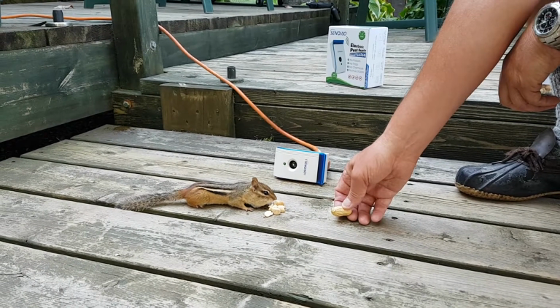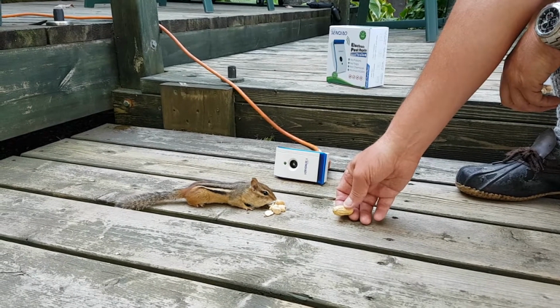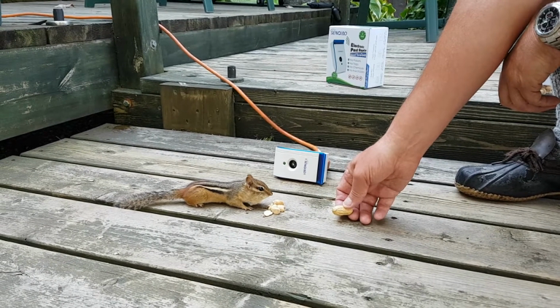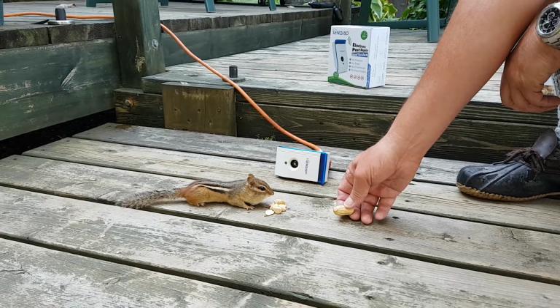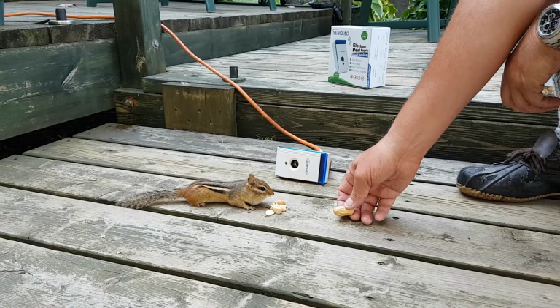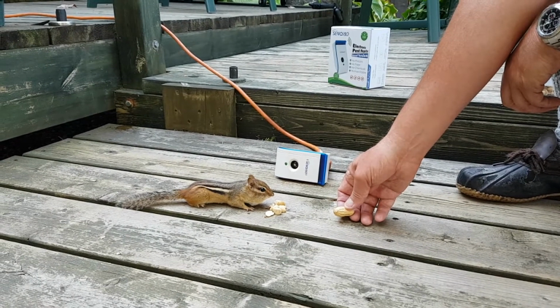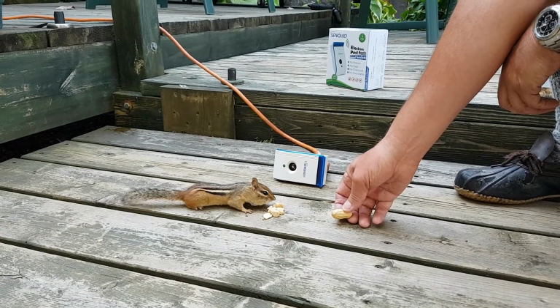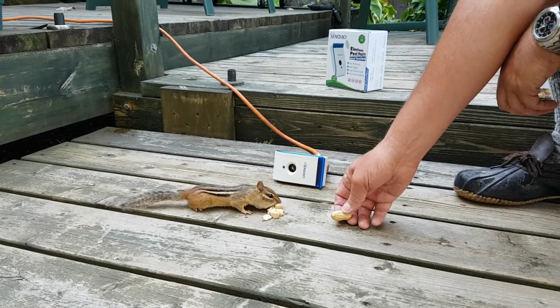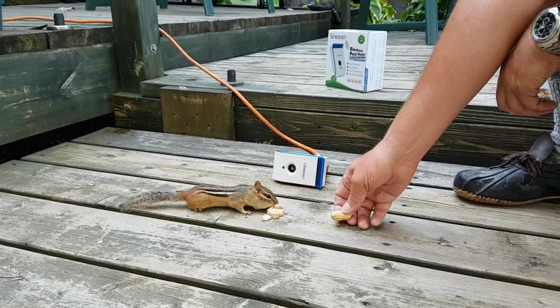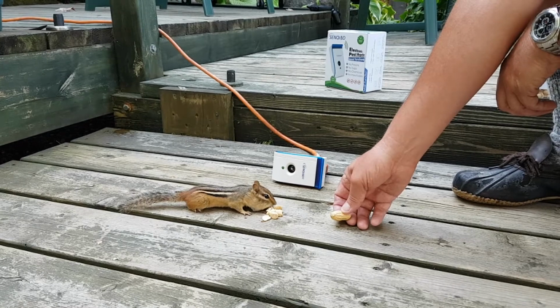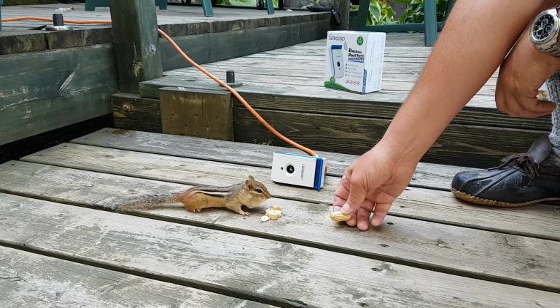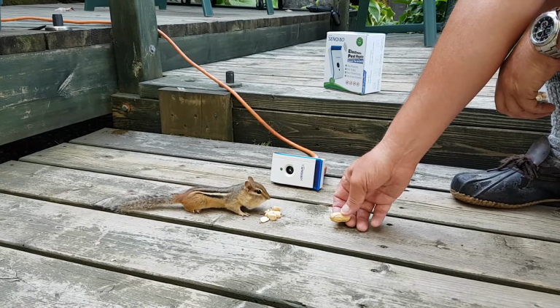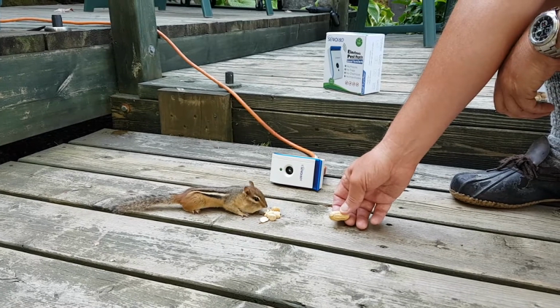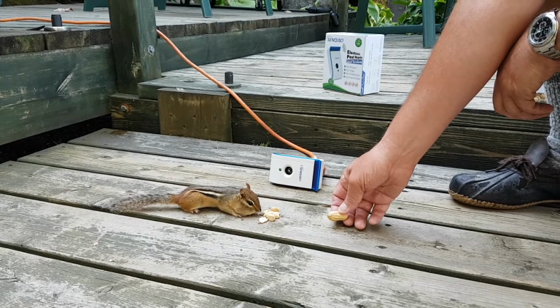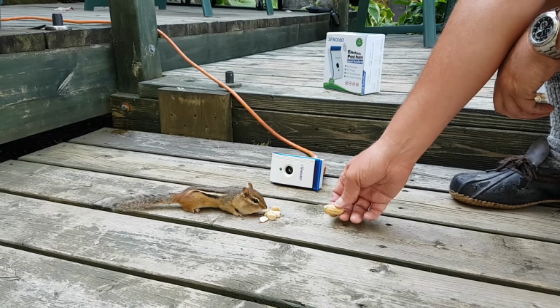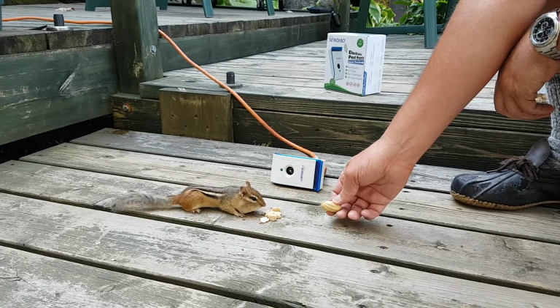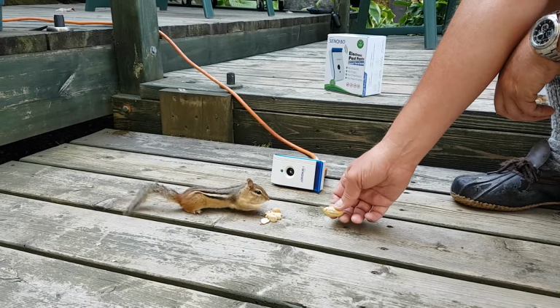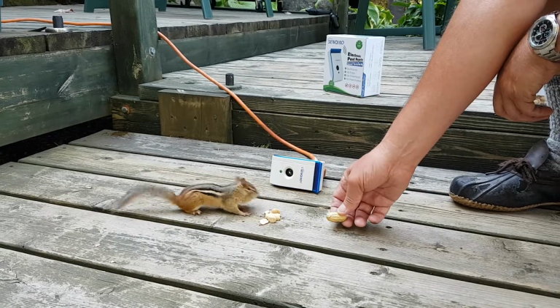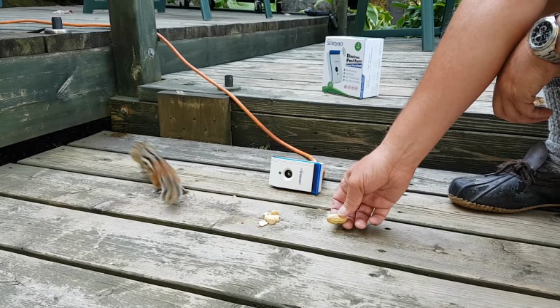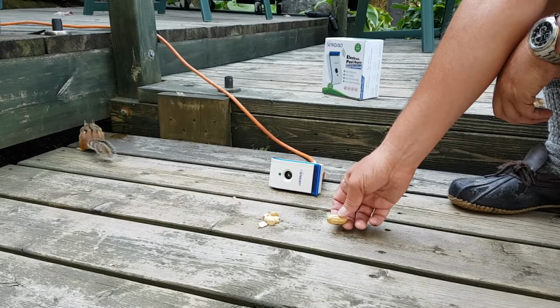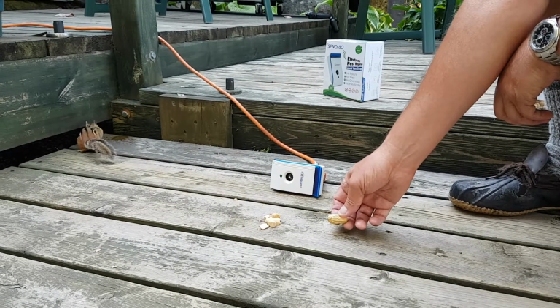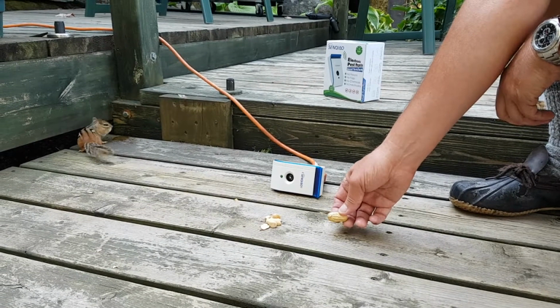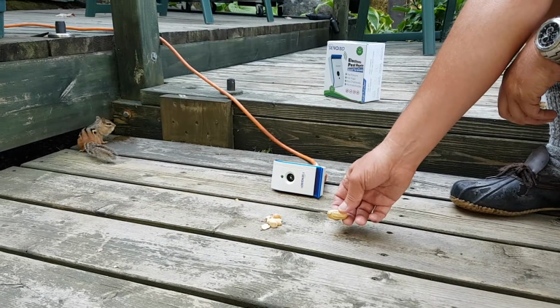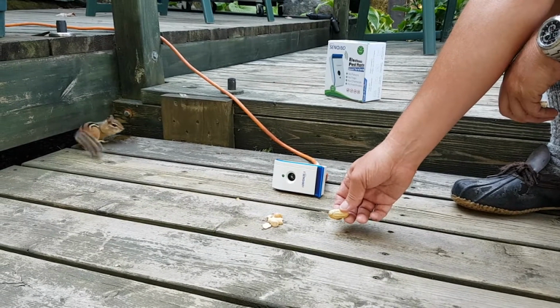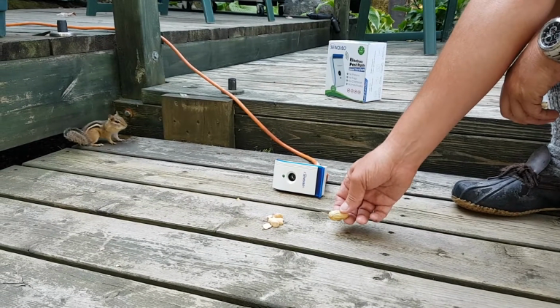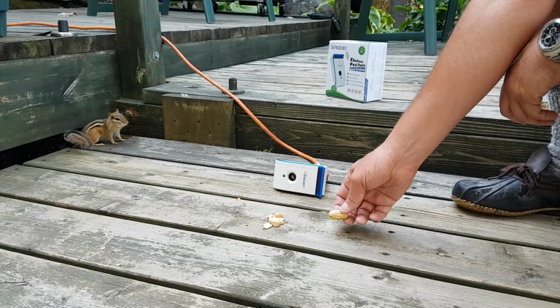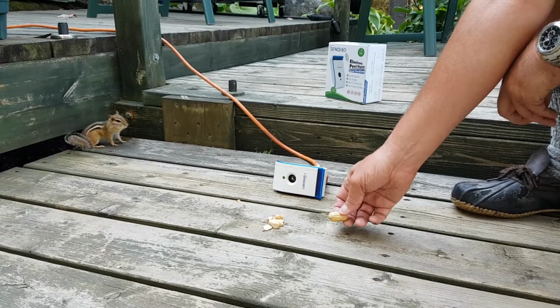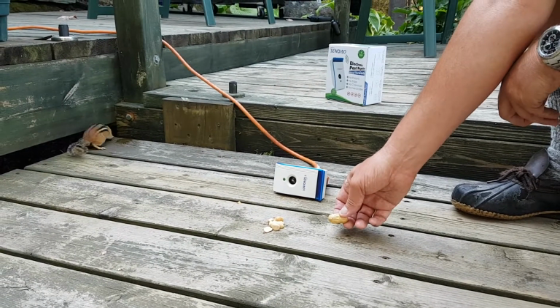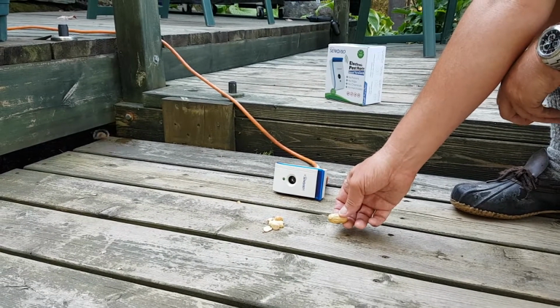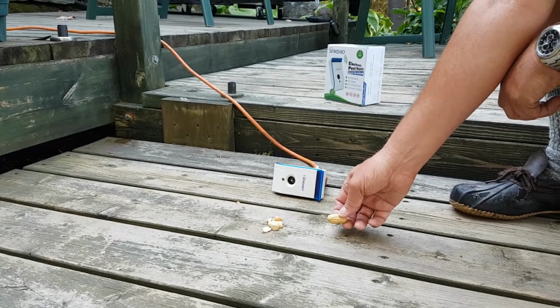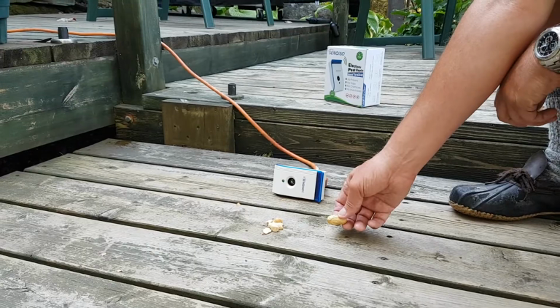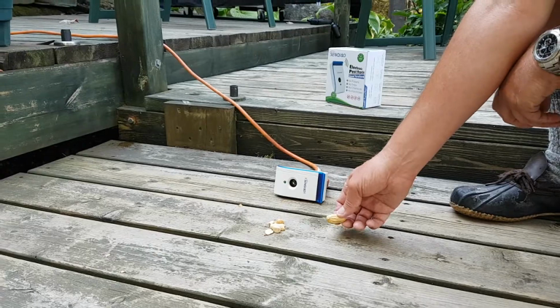So, I don't know. He's a little bit nervous because we have a dog in the area.